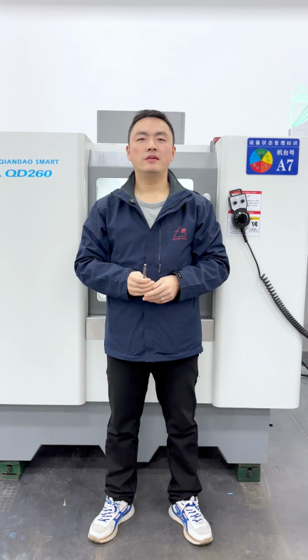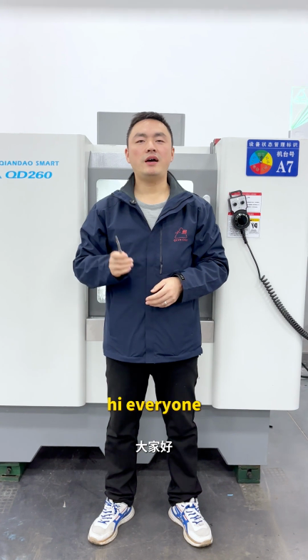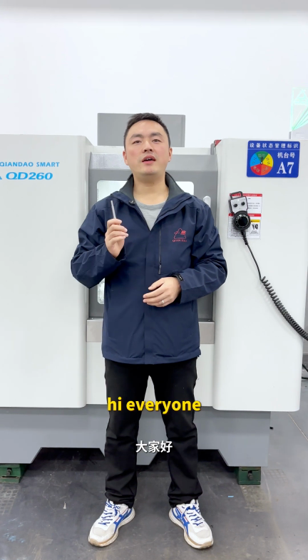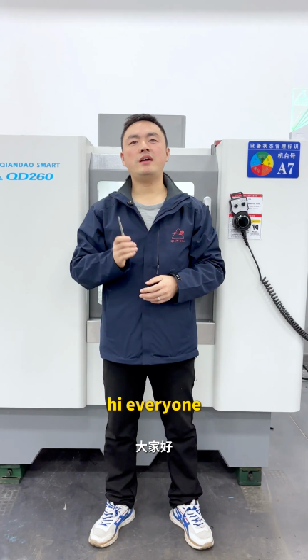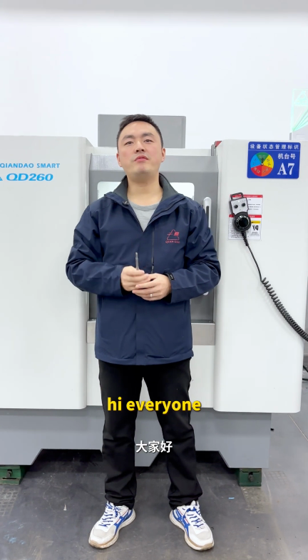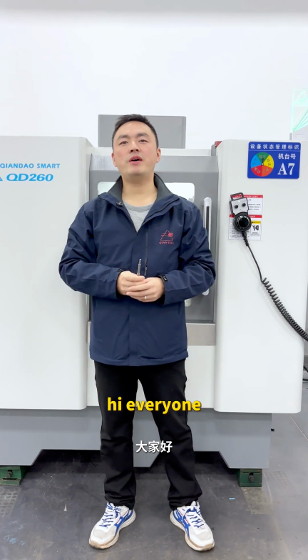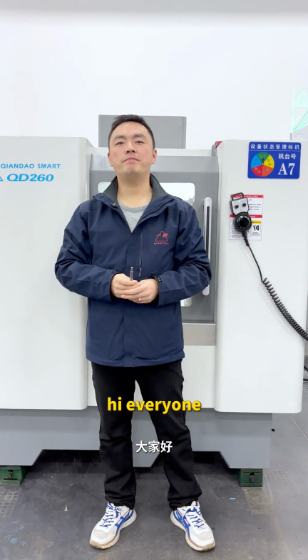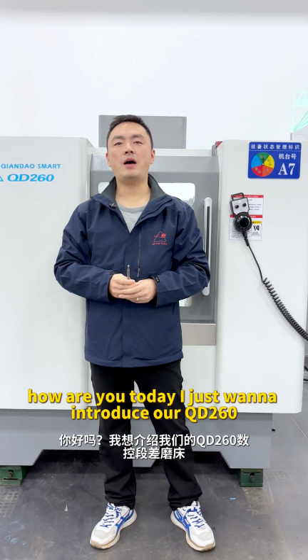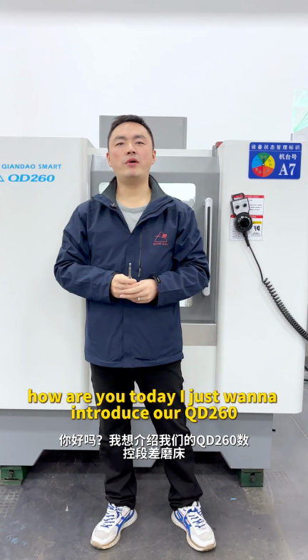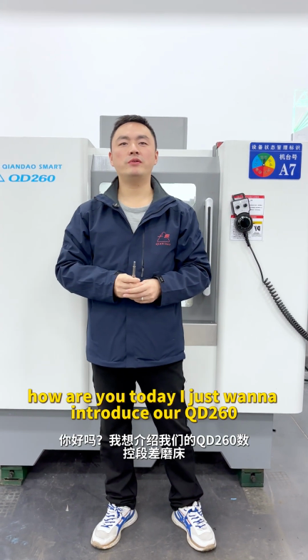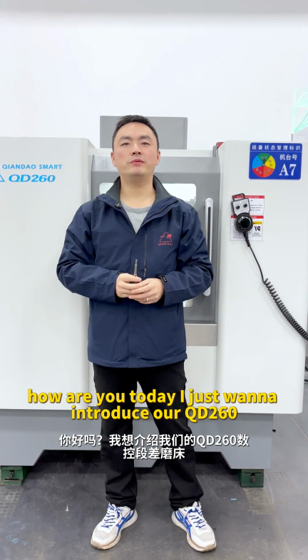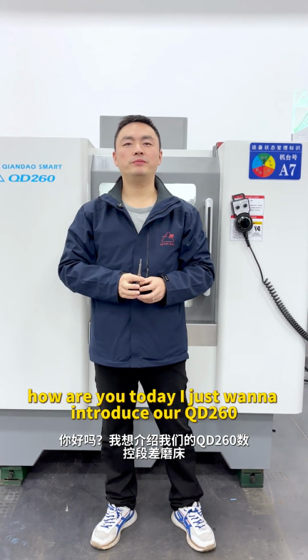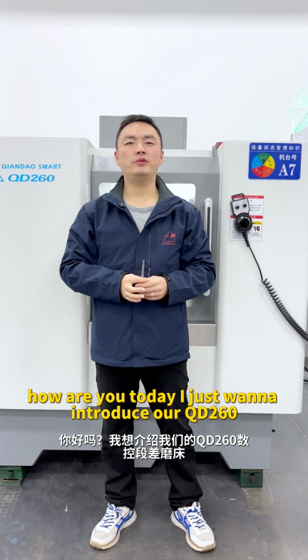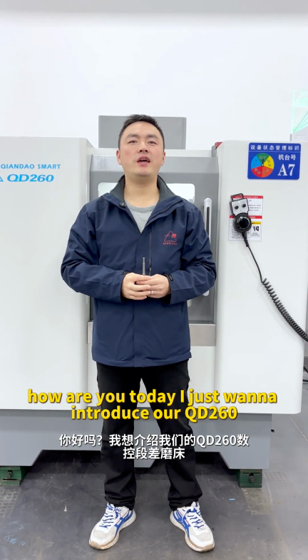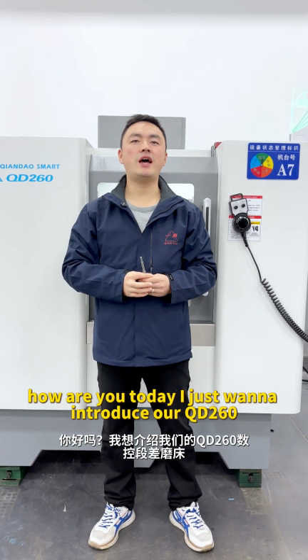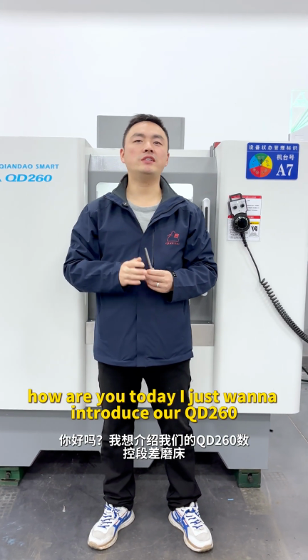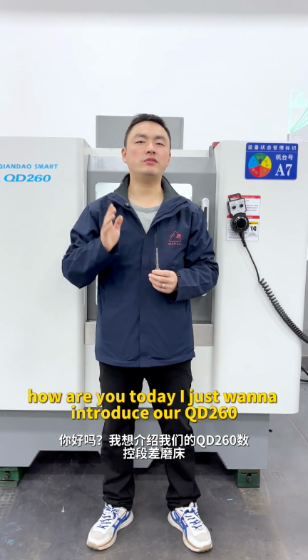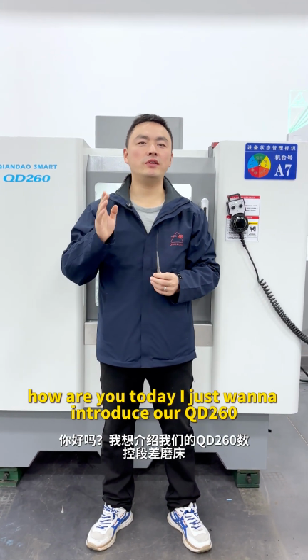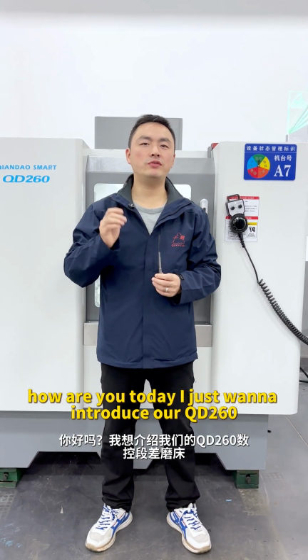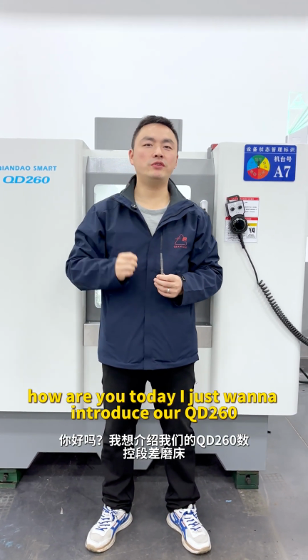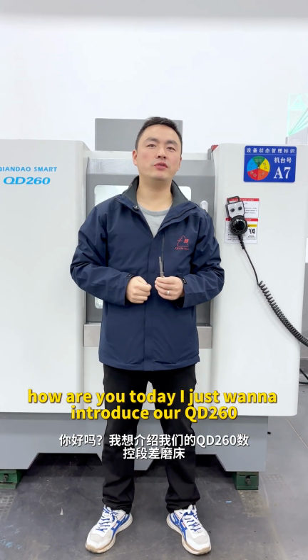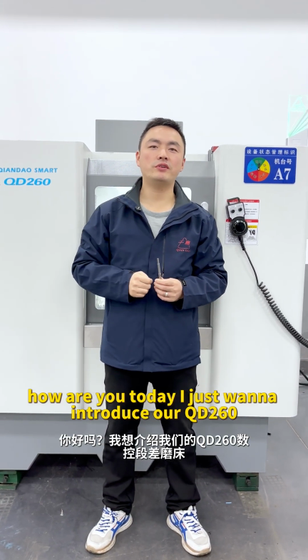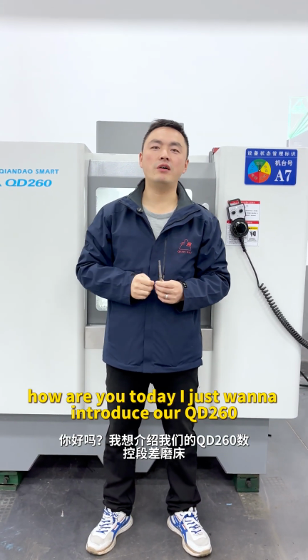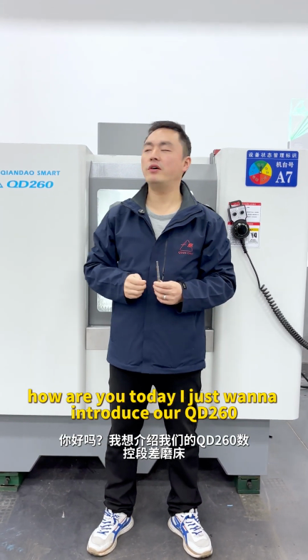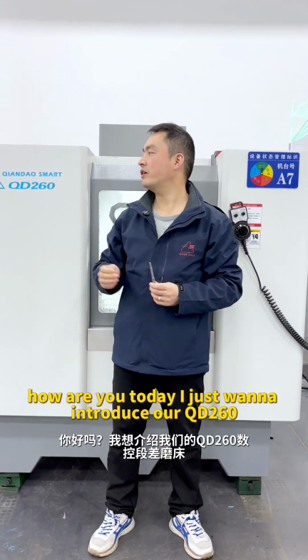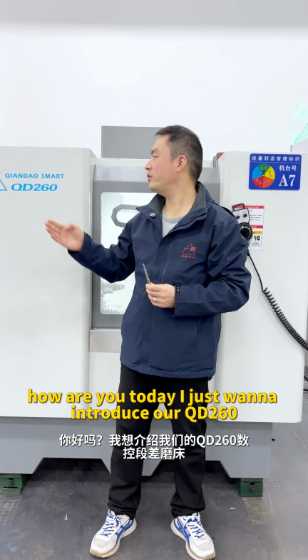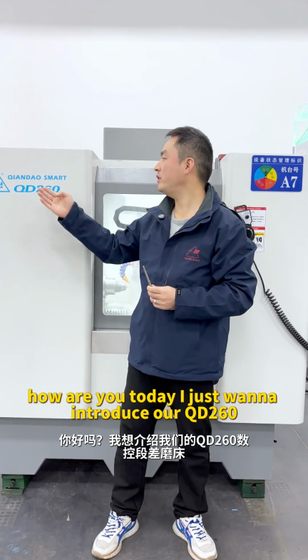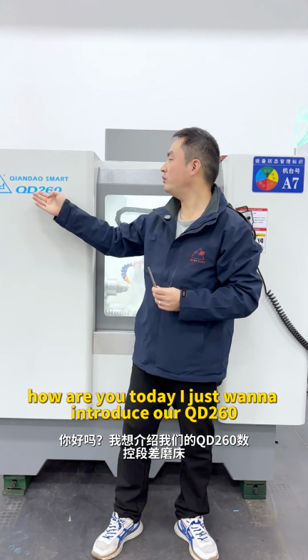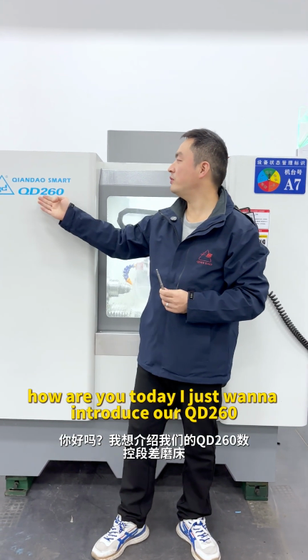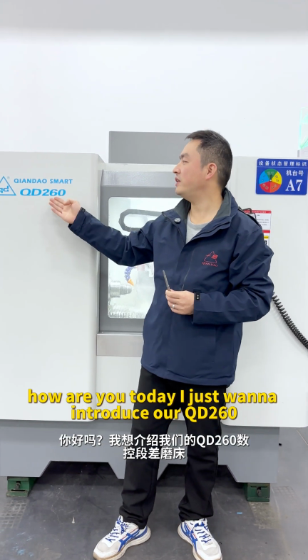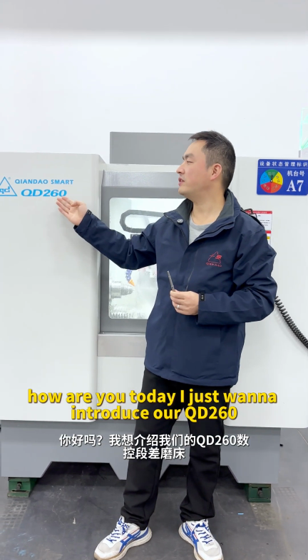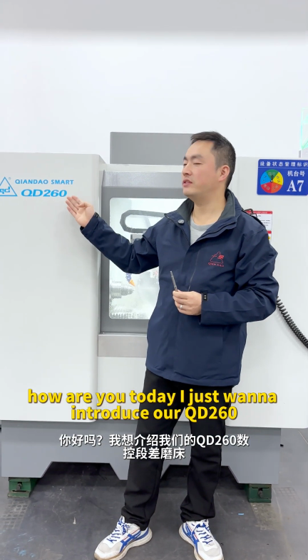Hi everyone, how are you? Today I just want to introduce our QD260.